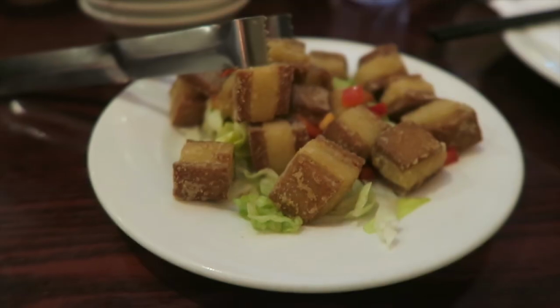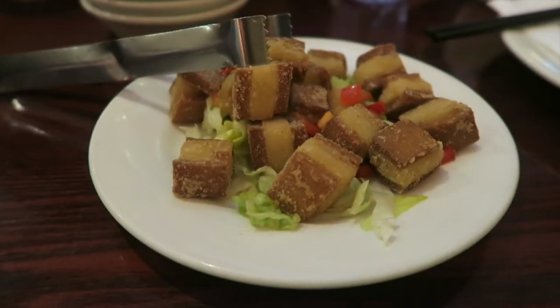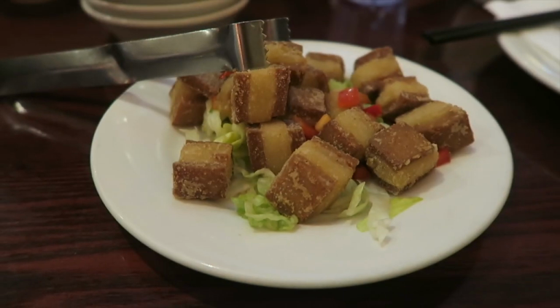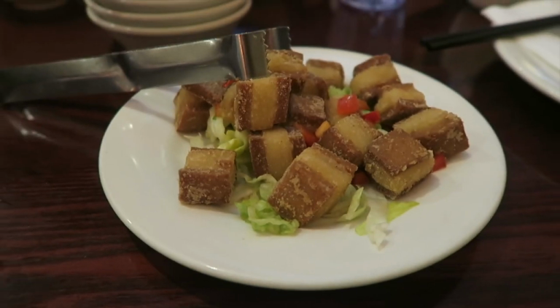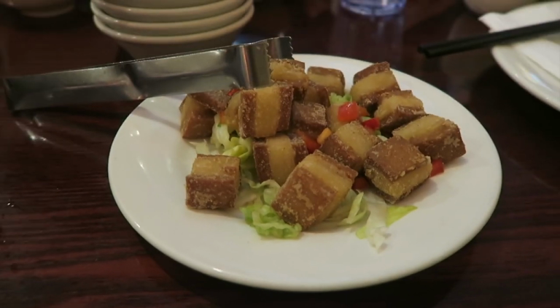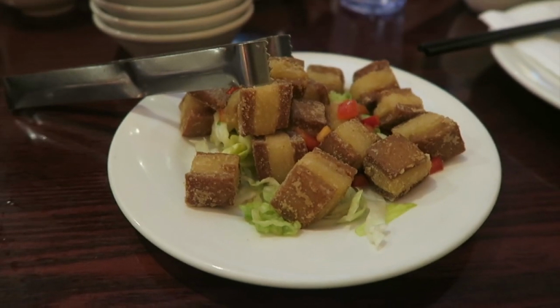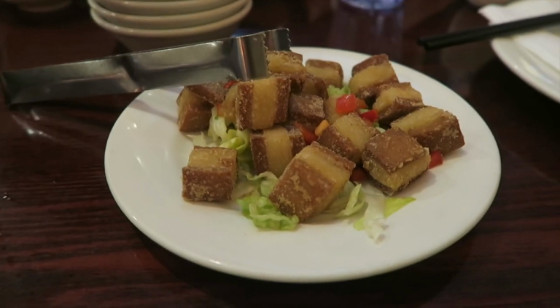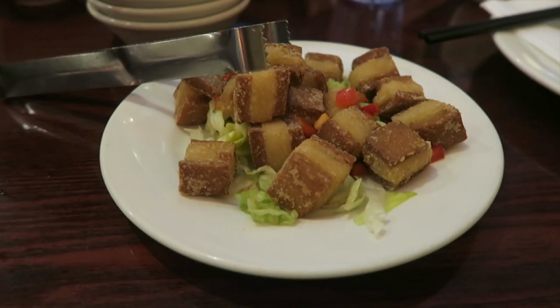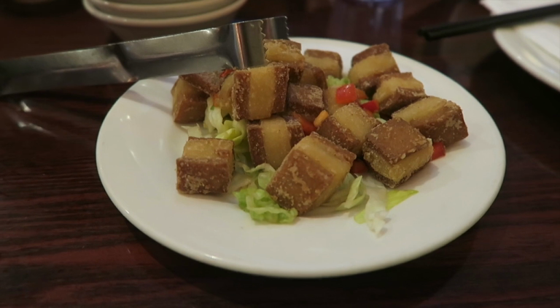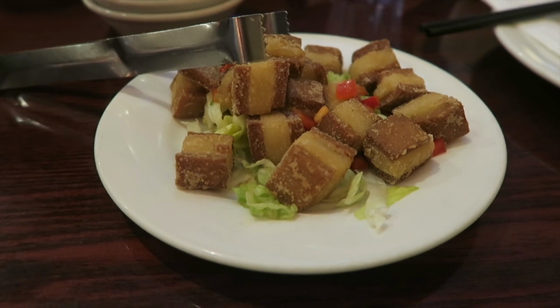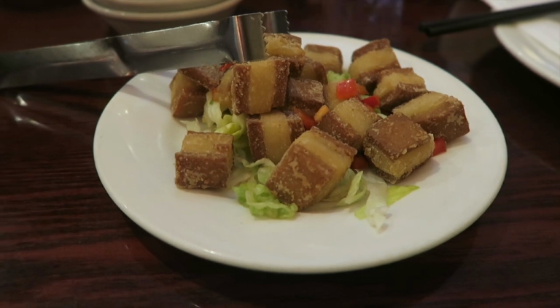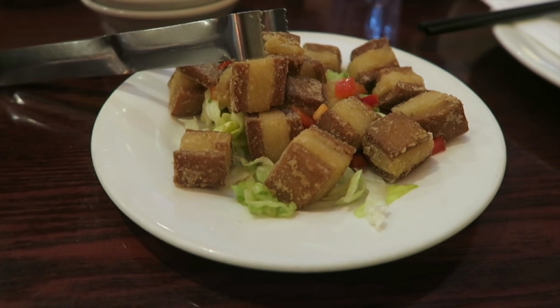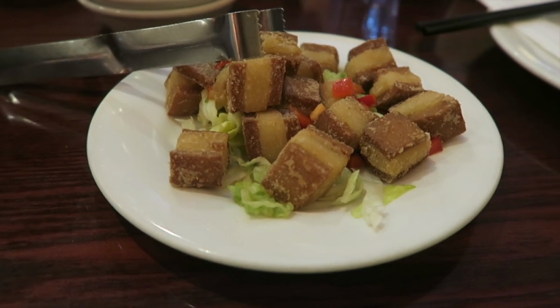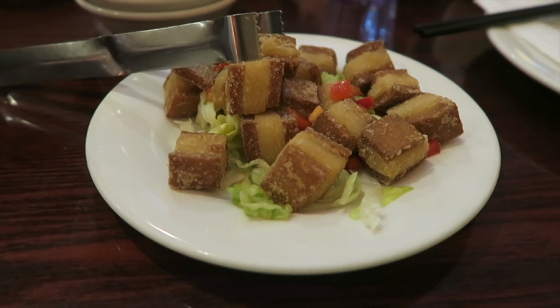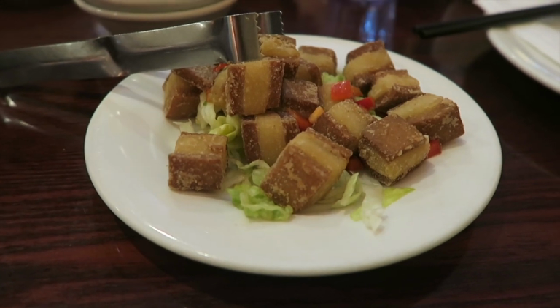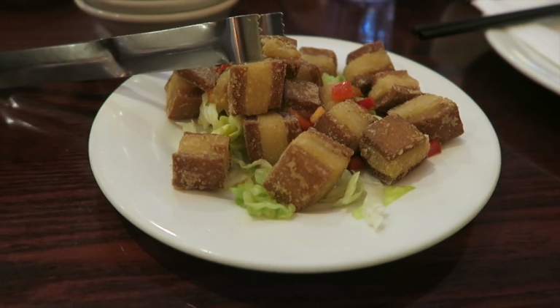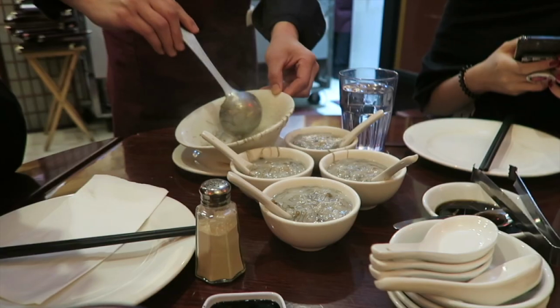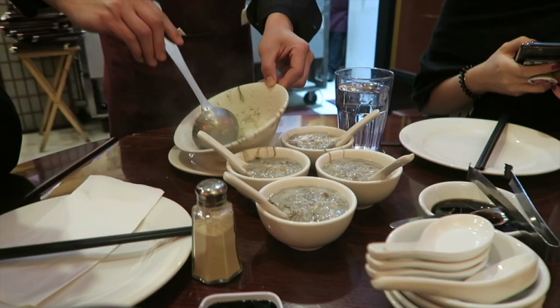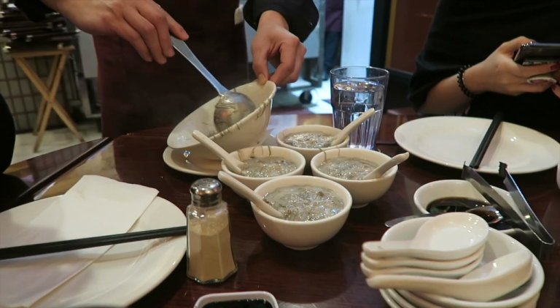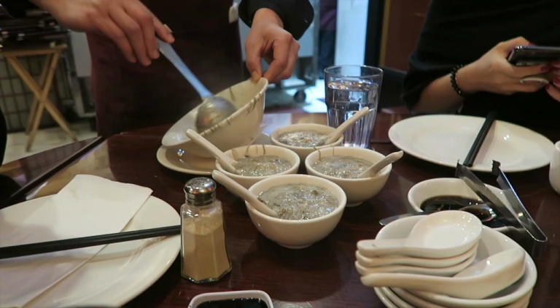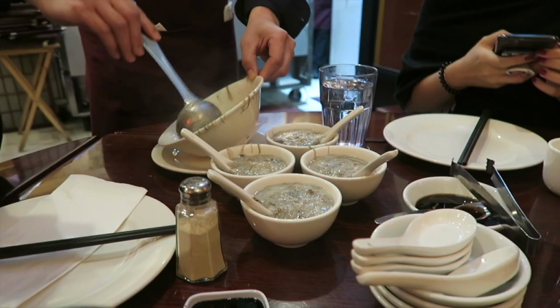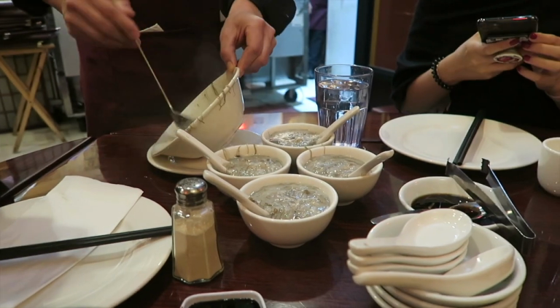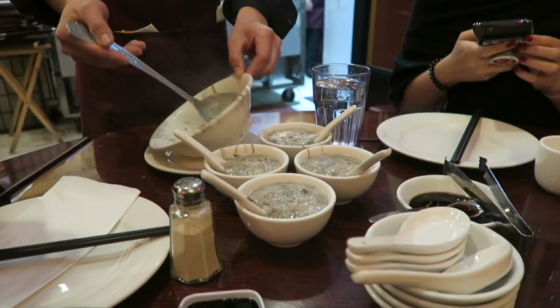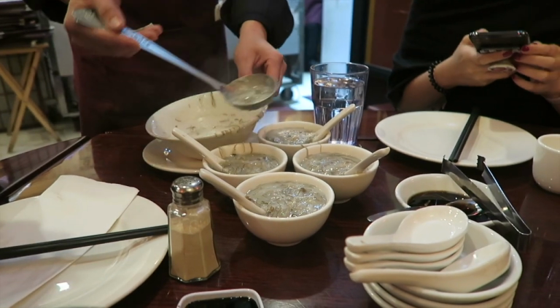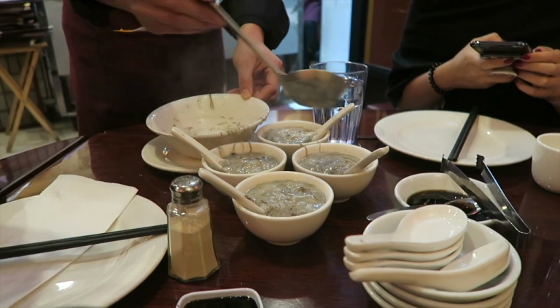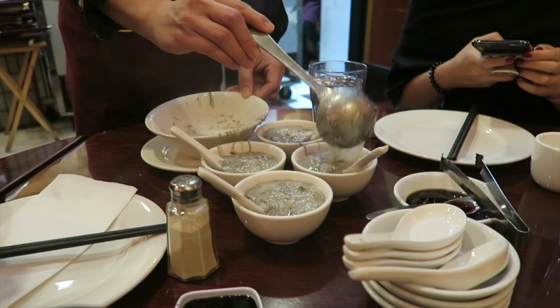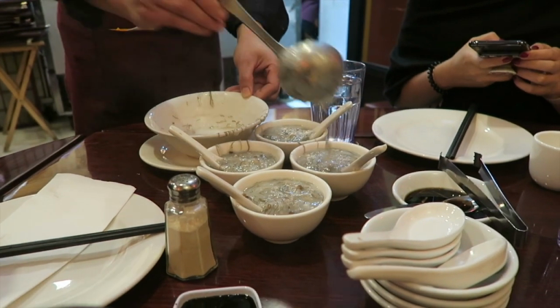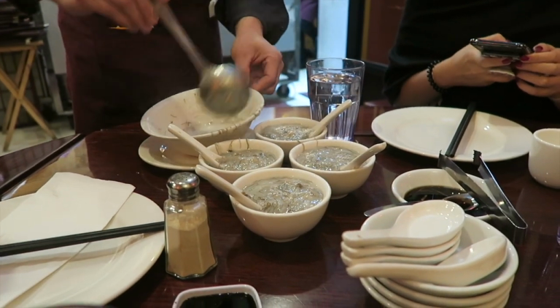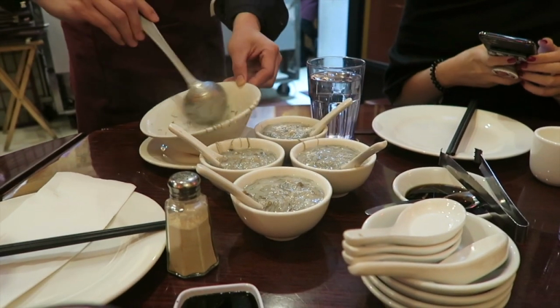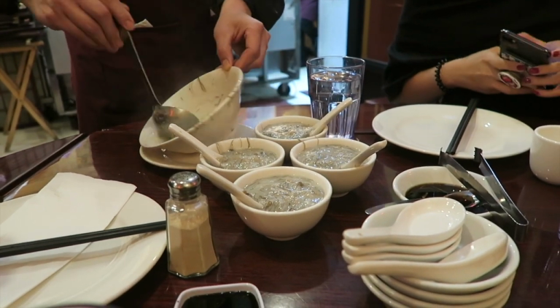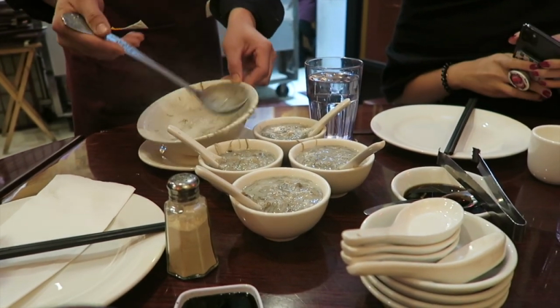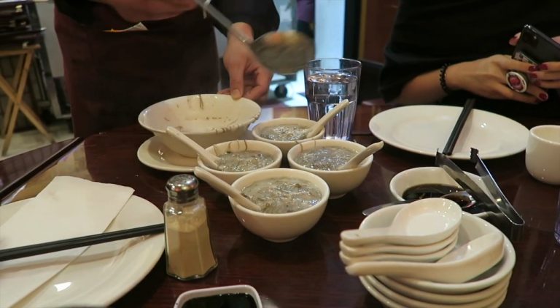Look at this — three-layered pork that looks legit!